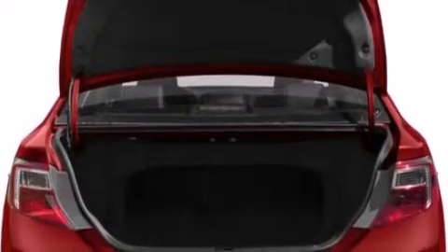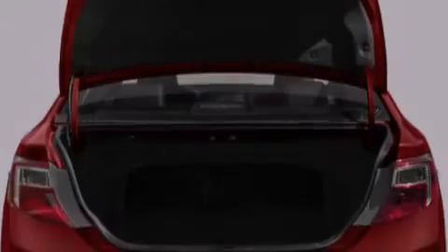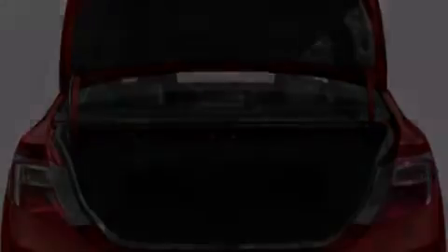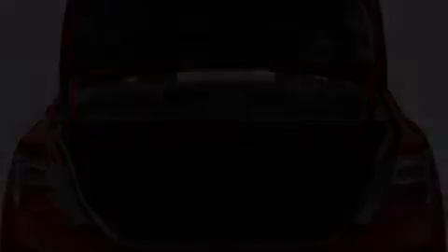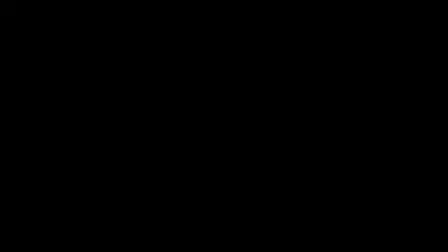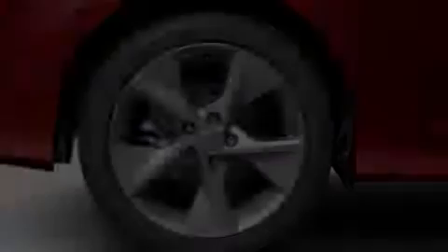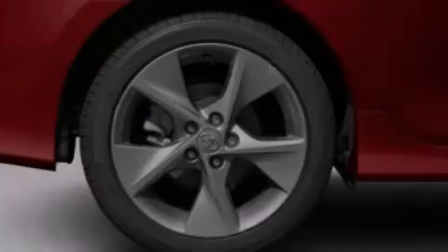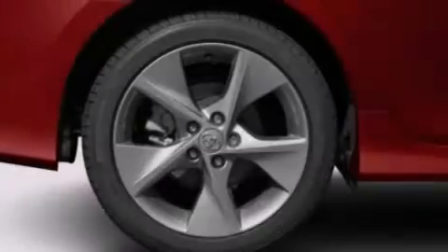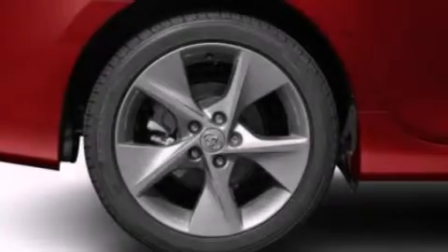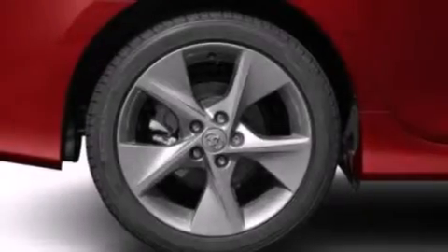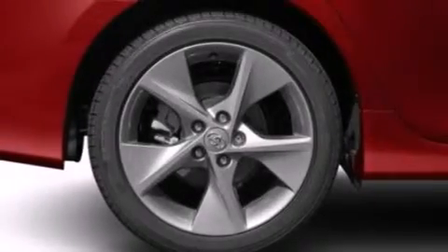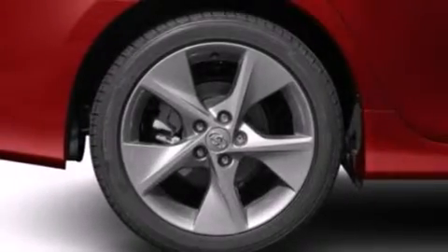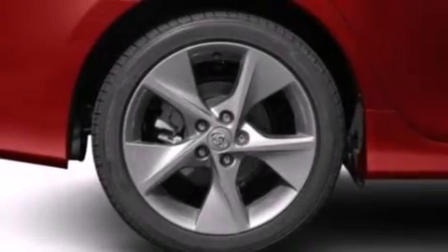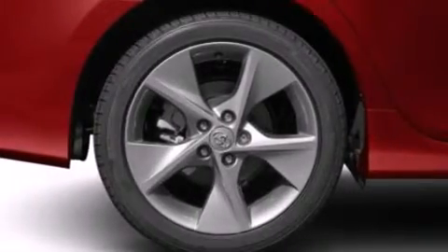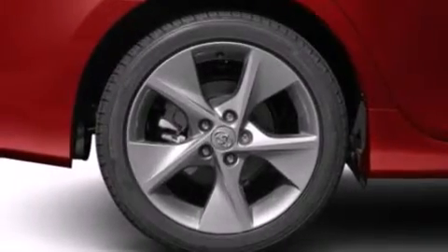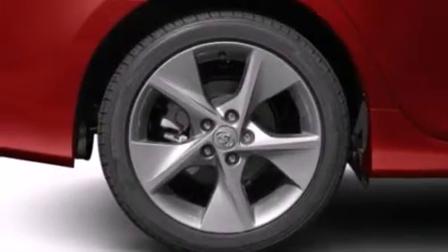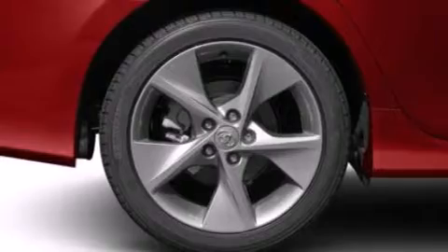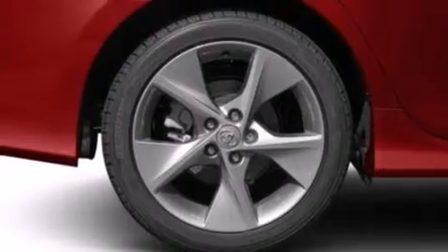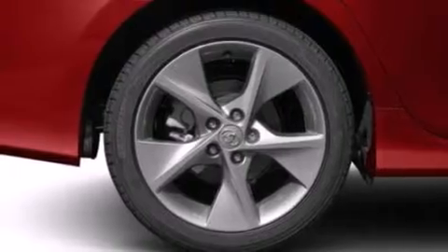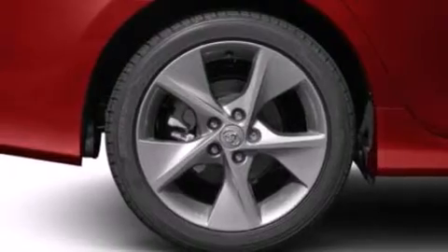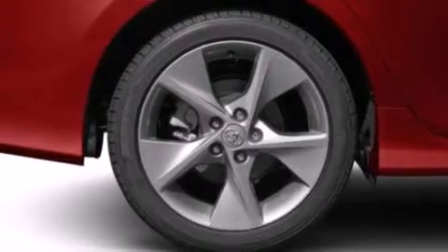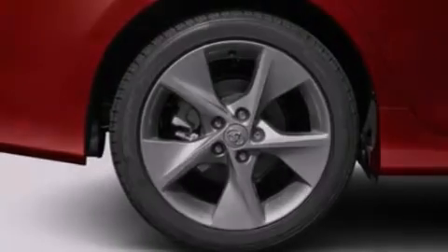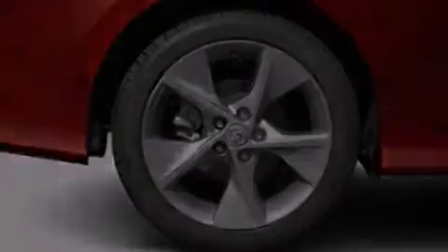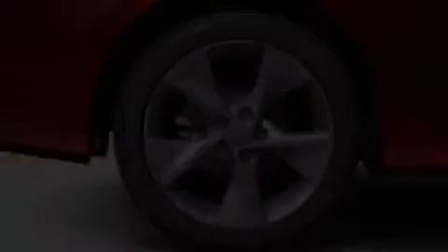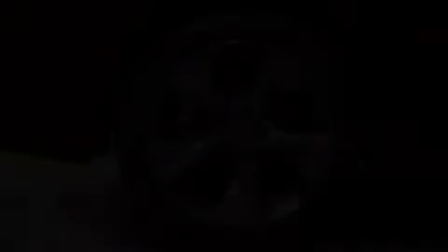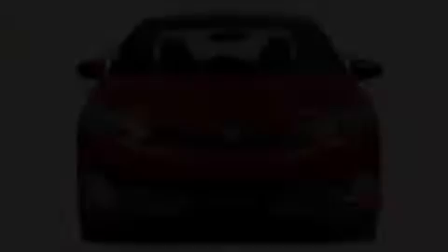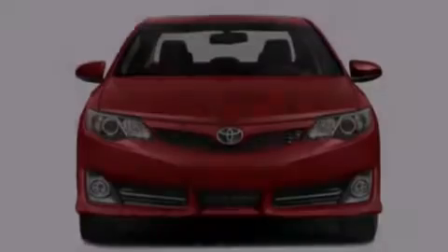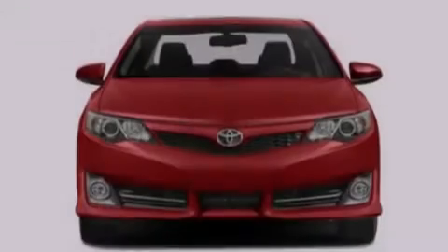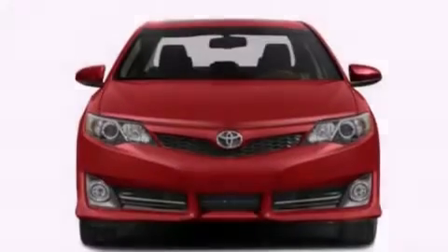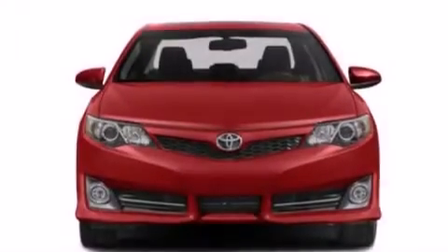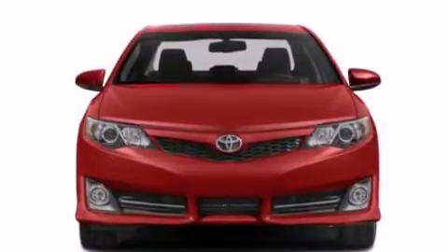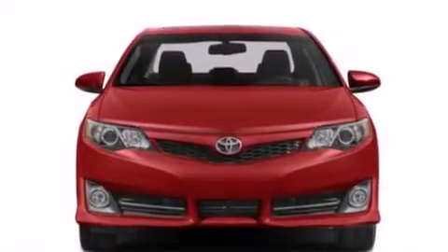A passenger side vanity mirror, front side impact airbags, traction control, a keyless entry system, and air conditioning.